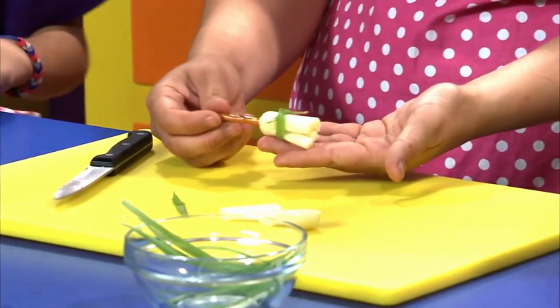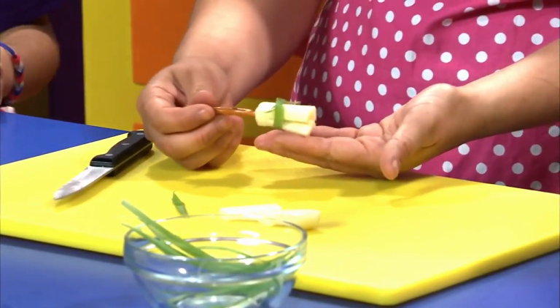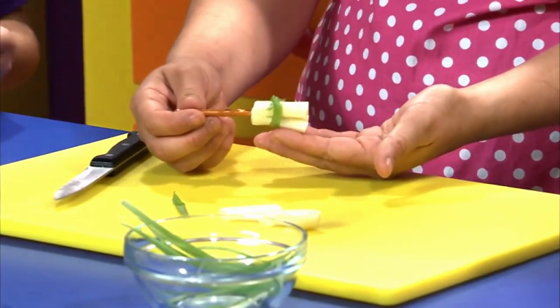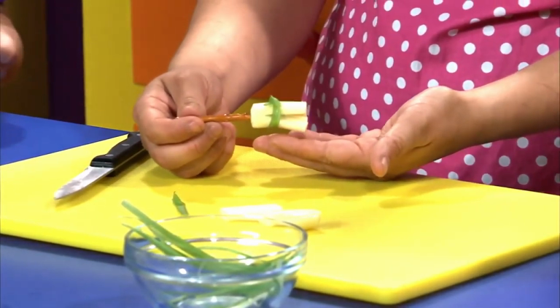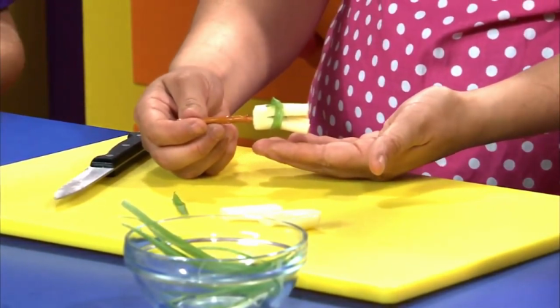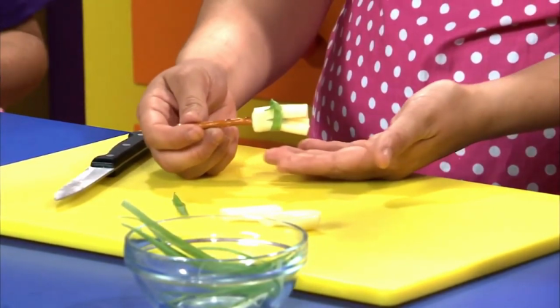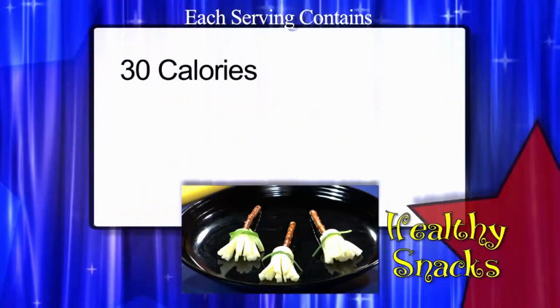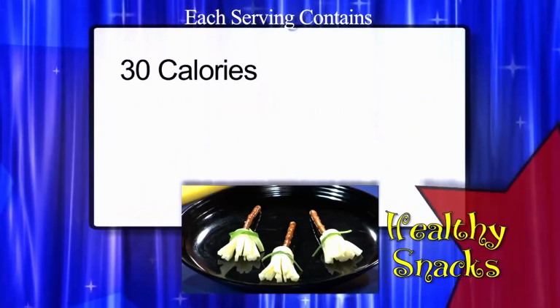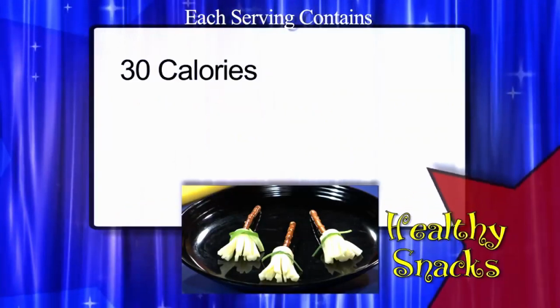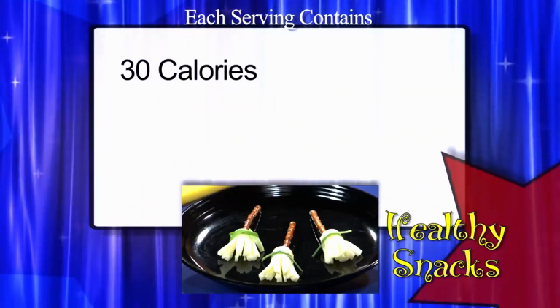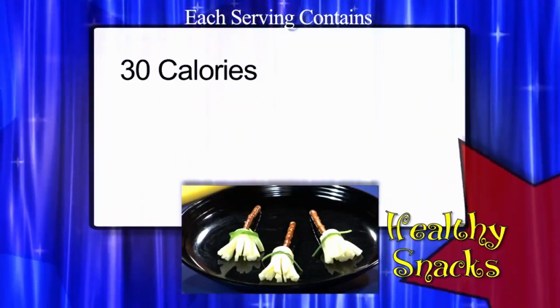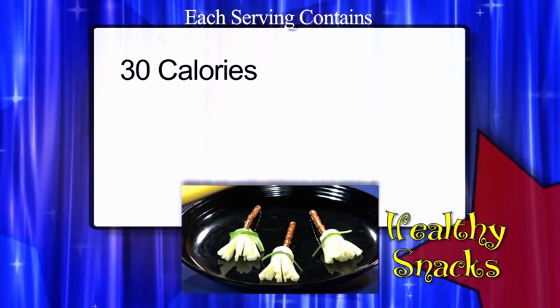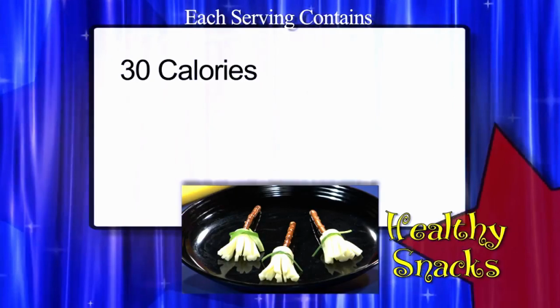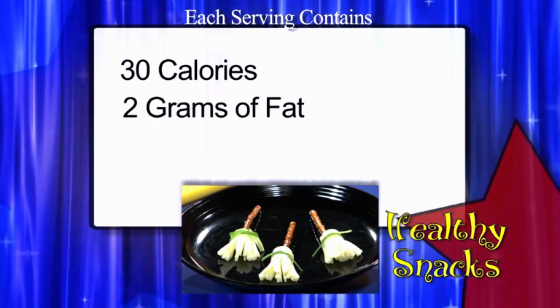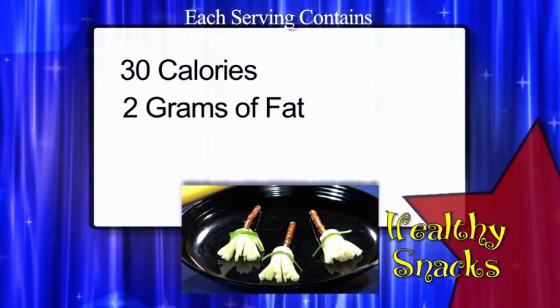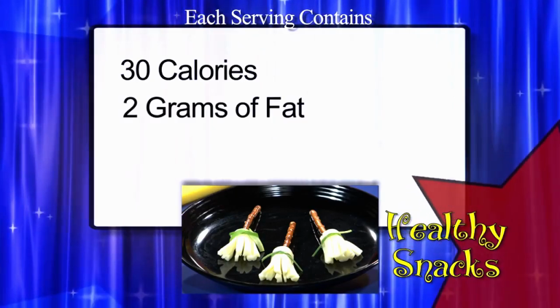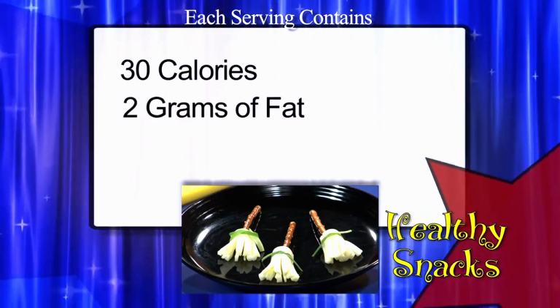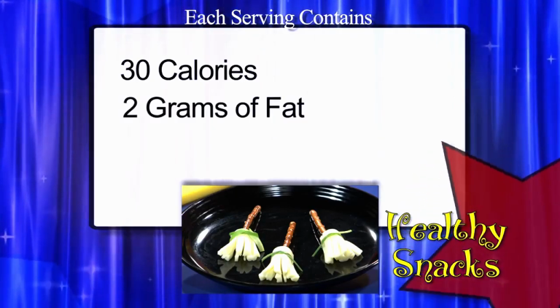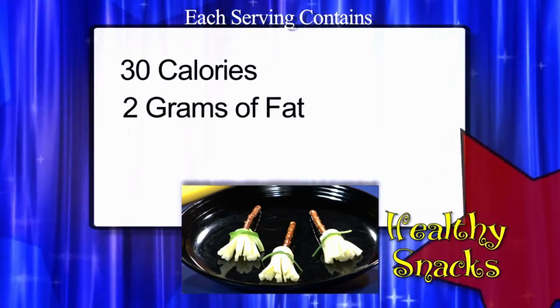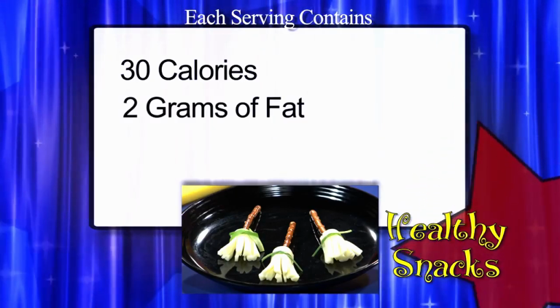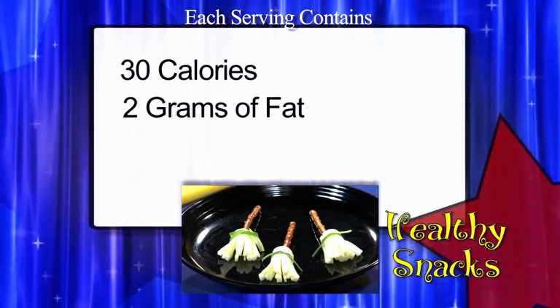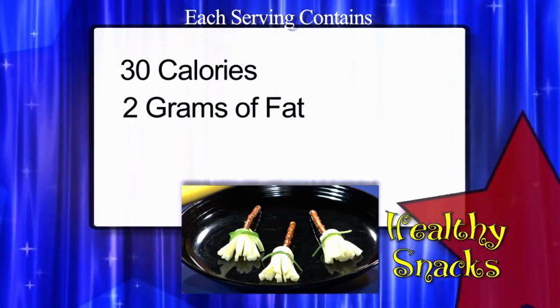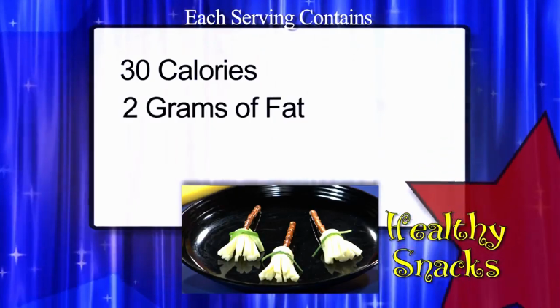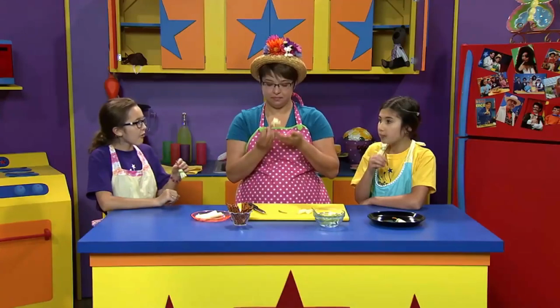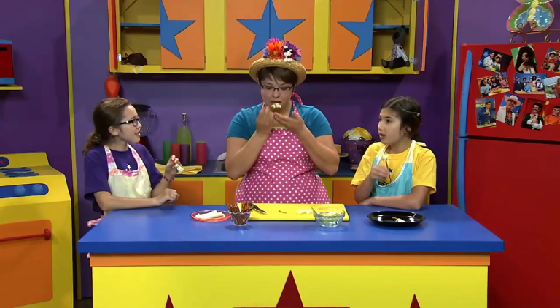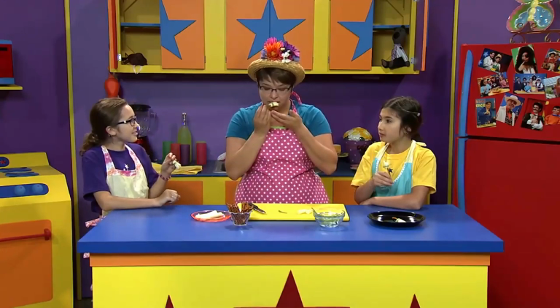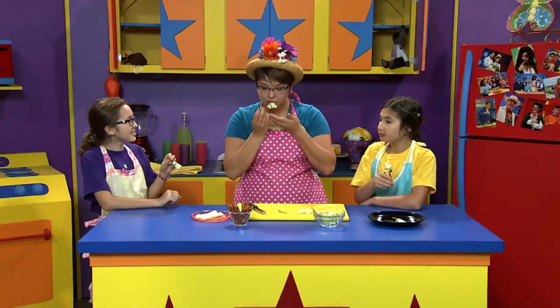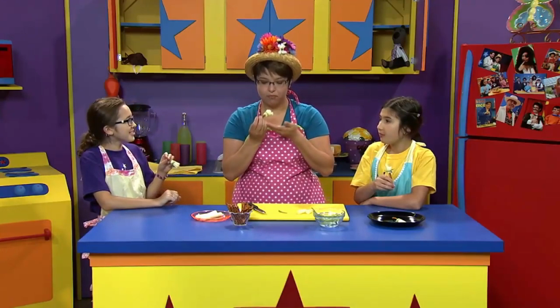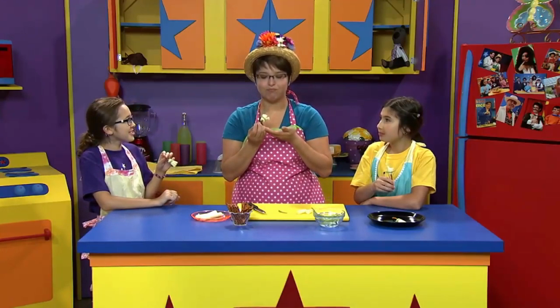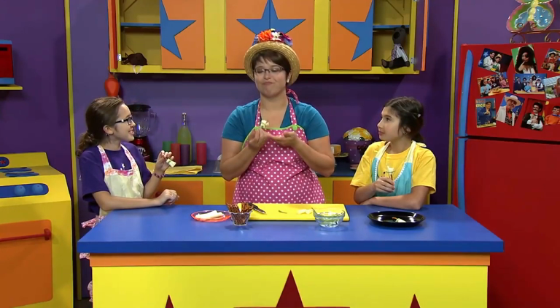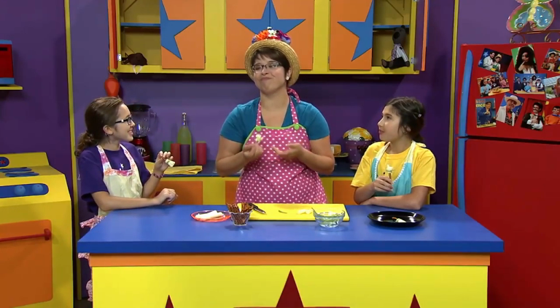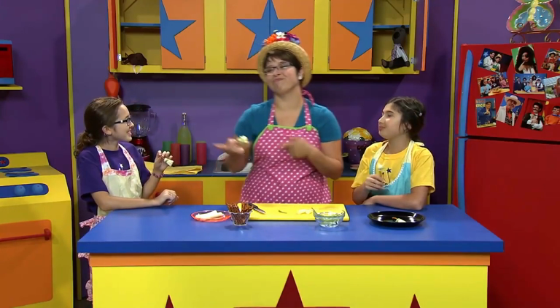That looks easy. They only have 30 calories and 2 grams of fat. They're hauntingly delicious. Mmm!